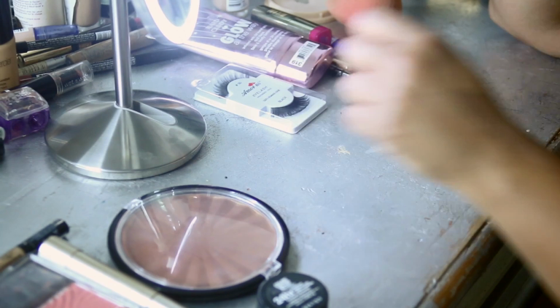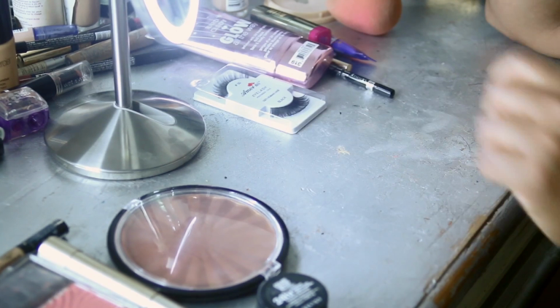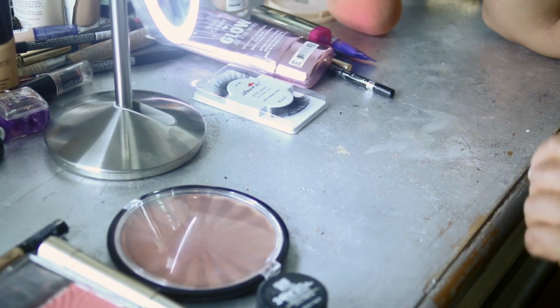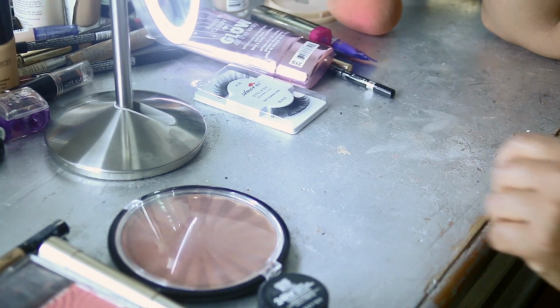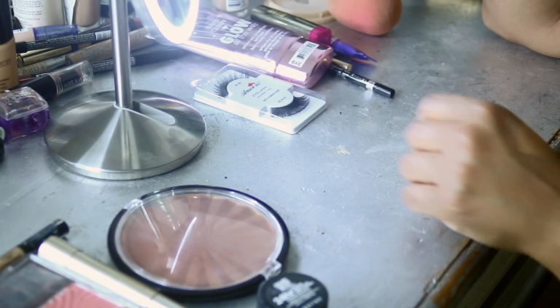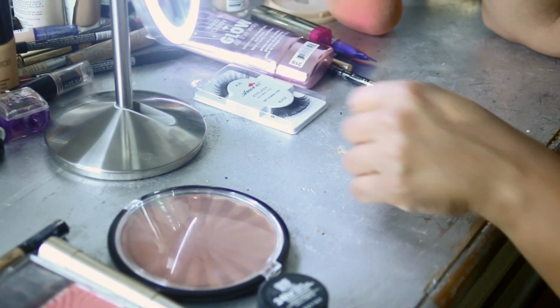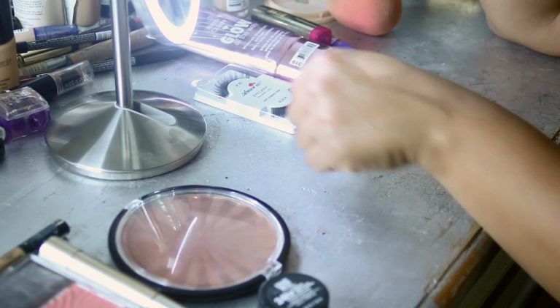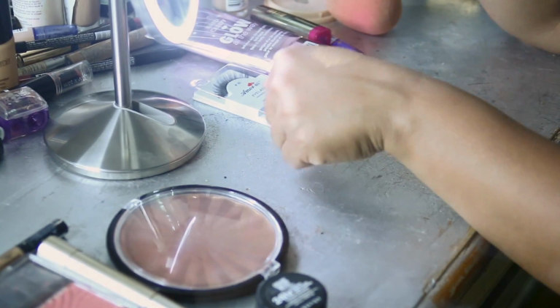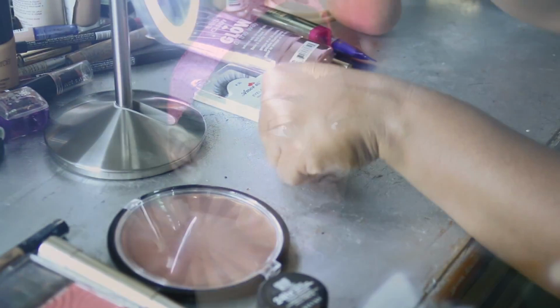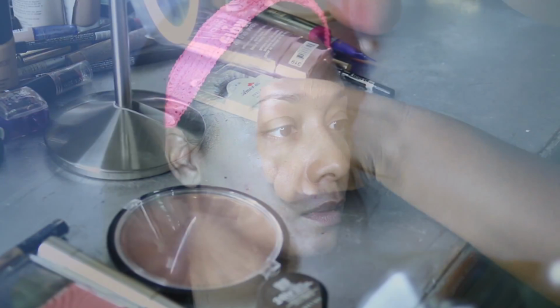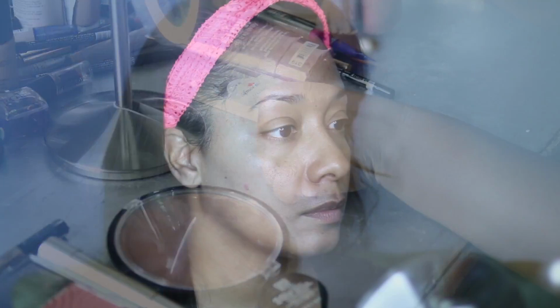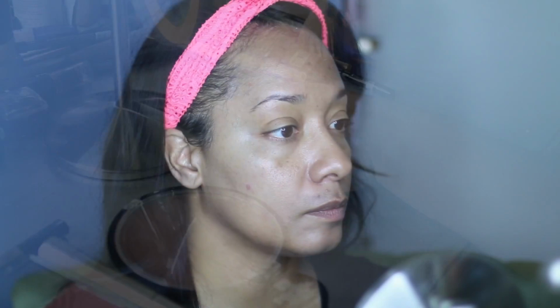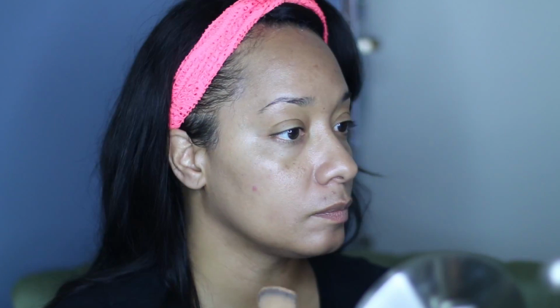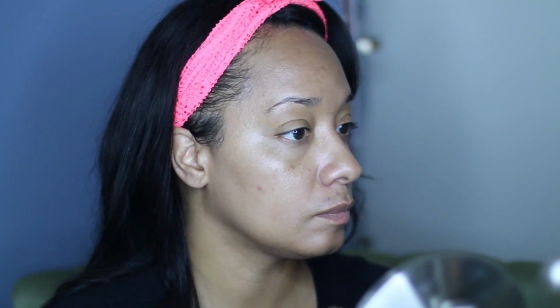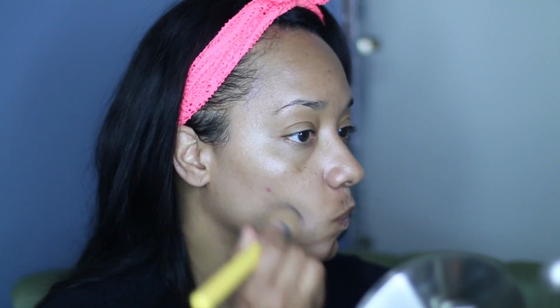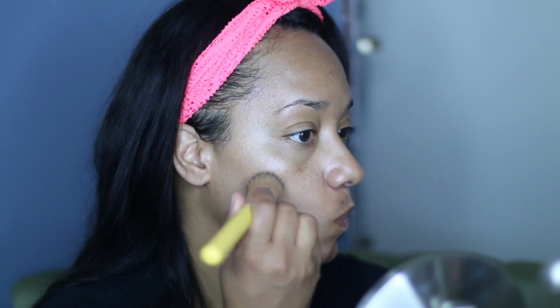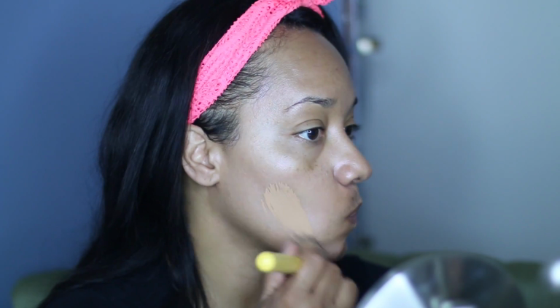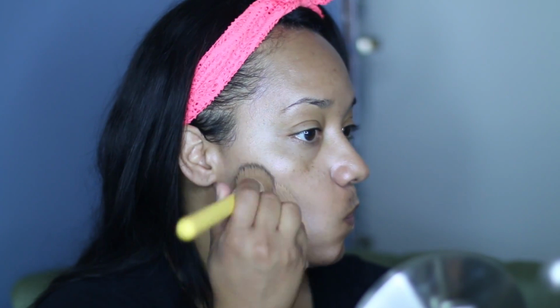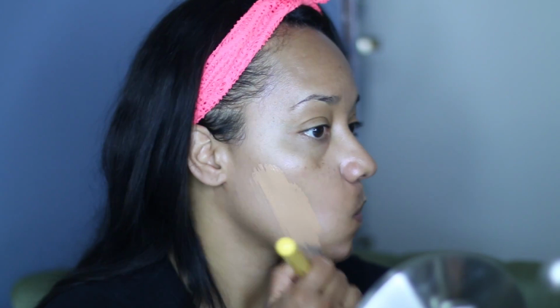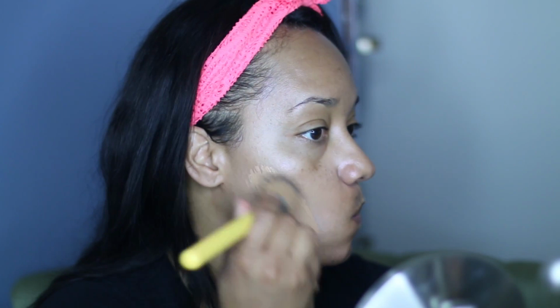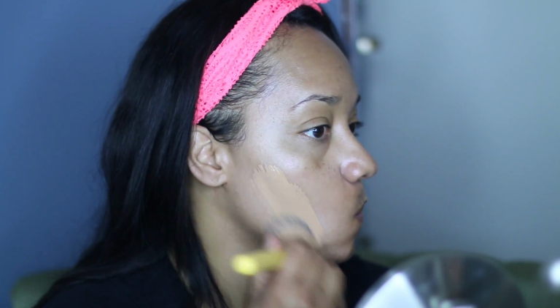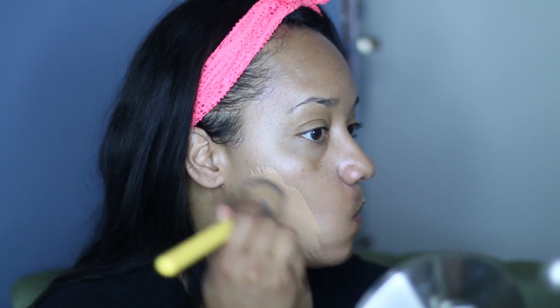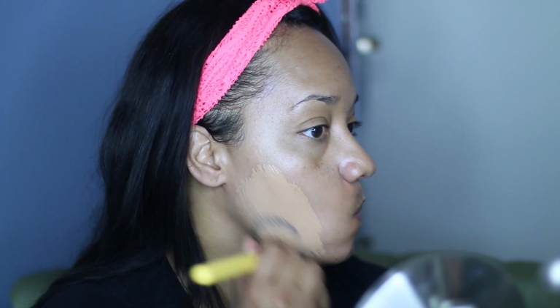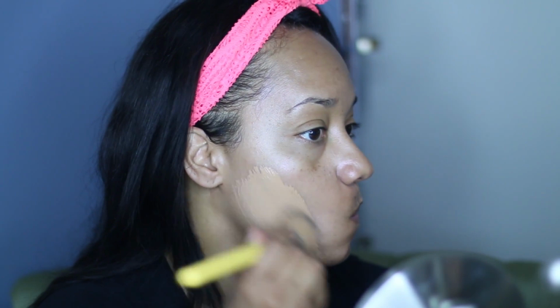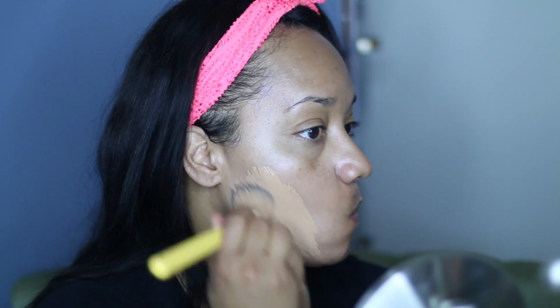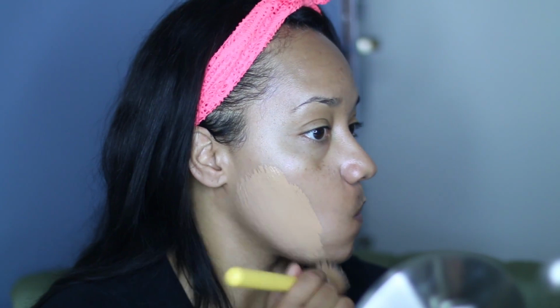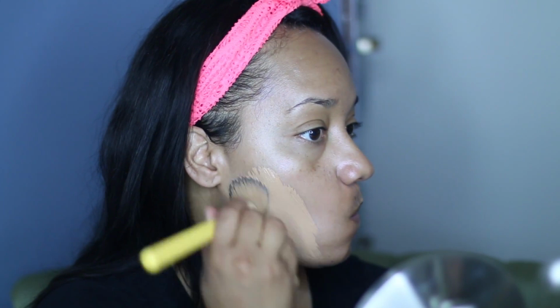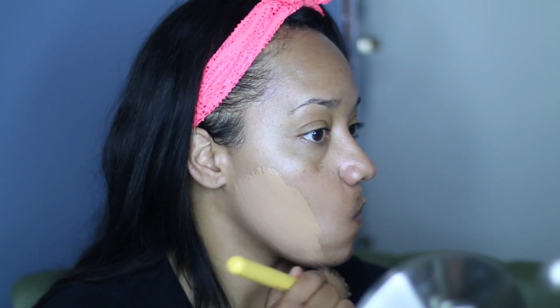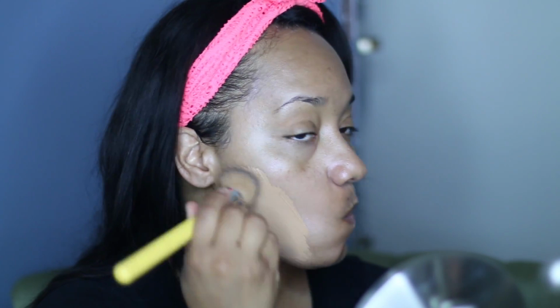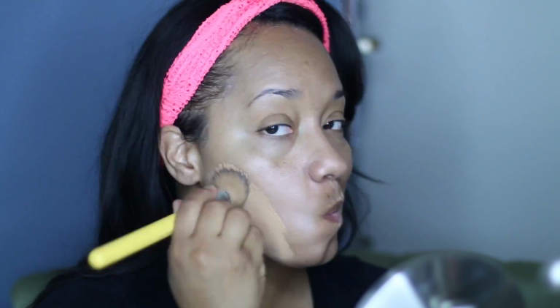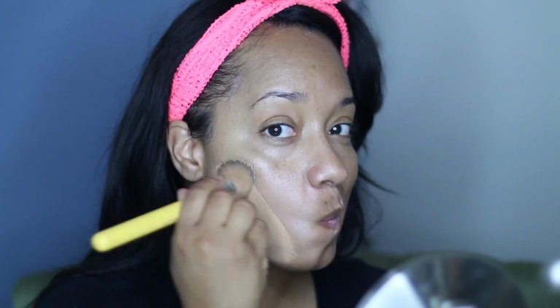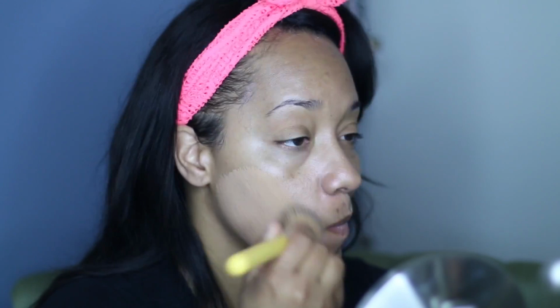The foundation I'm using today is in the color Golden Caramel and it's by Revlon Colorstay.